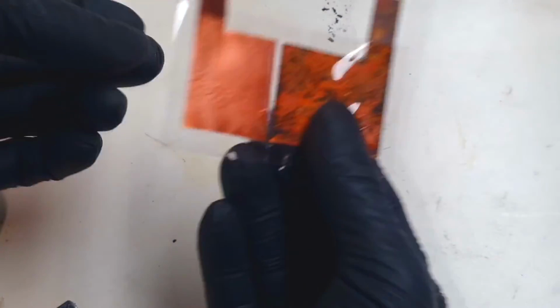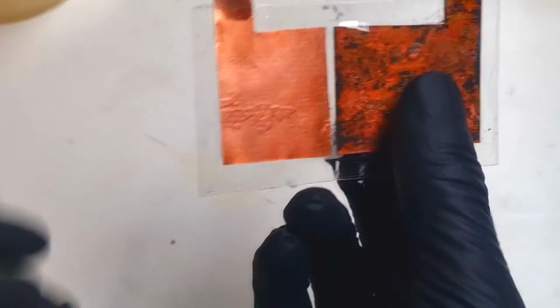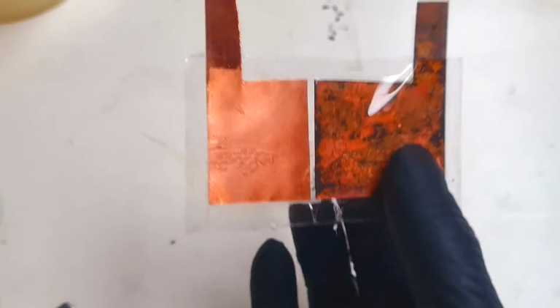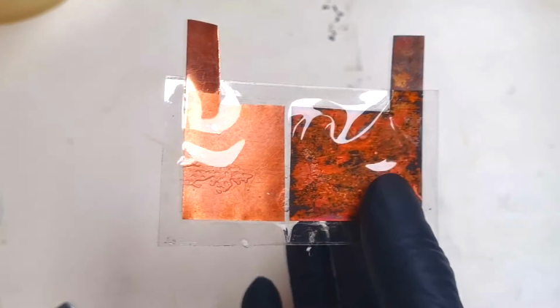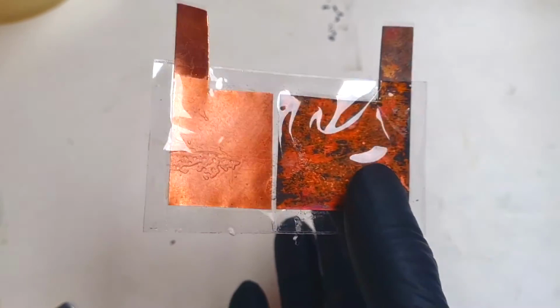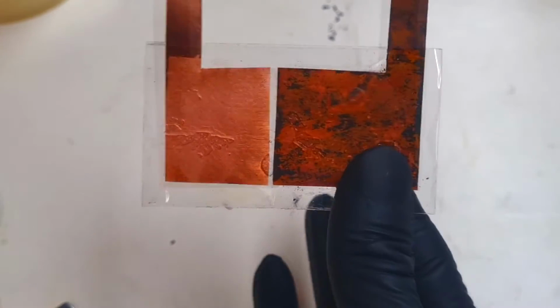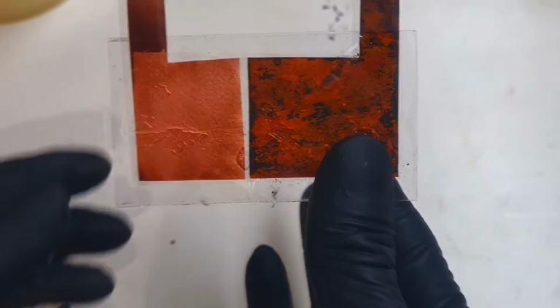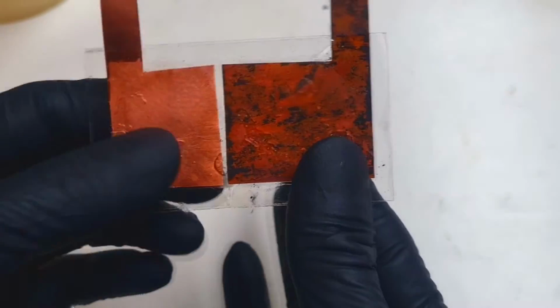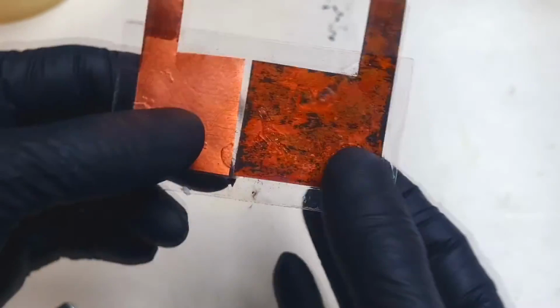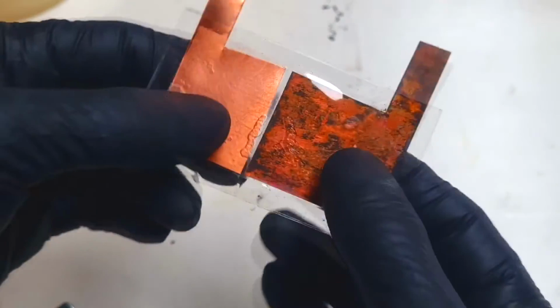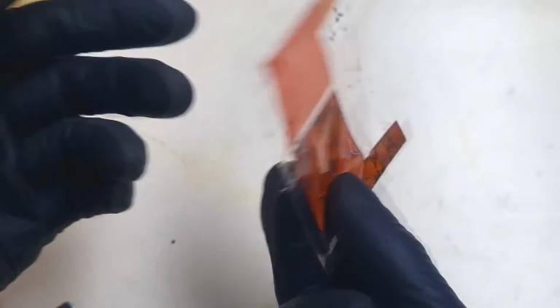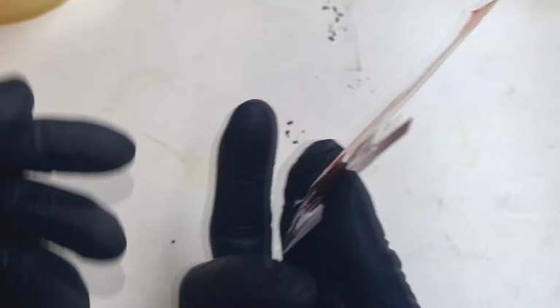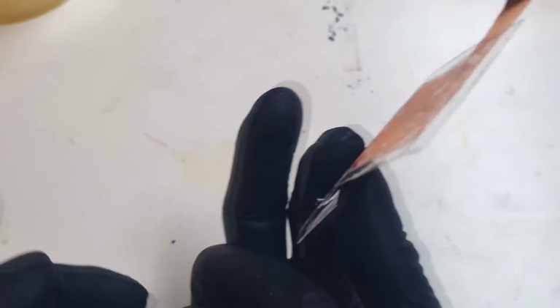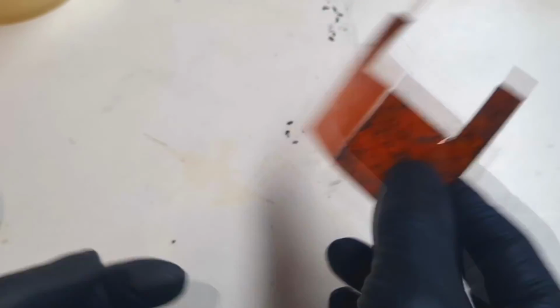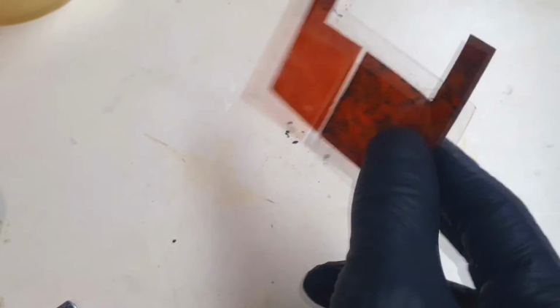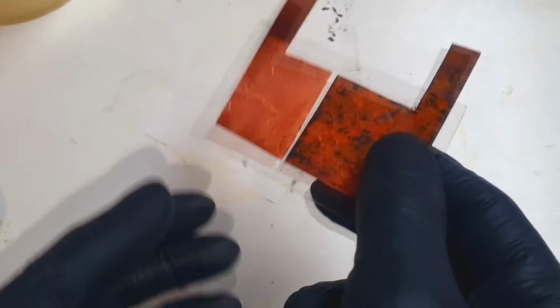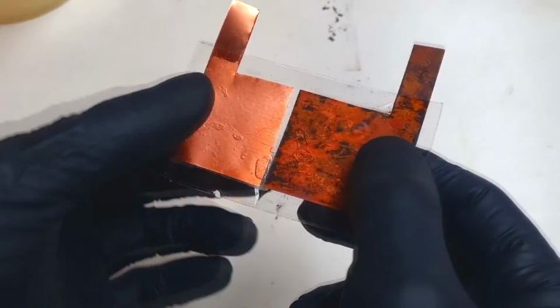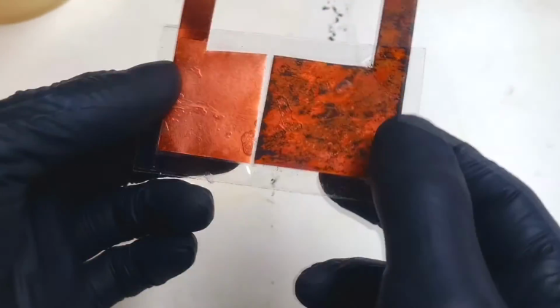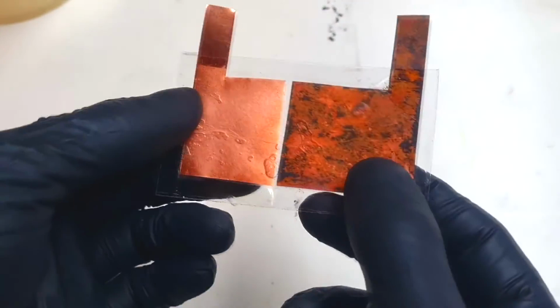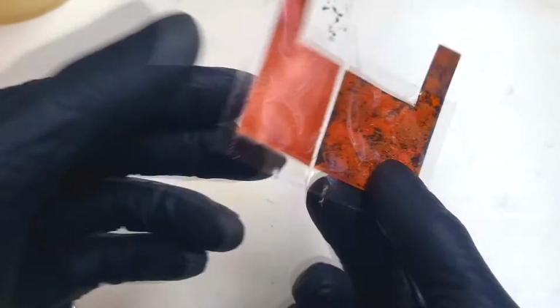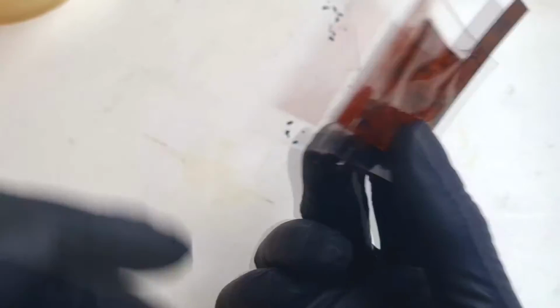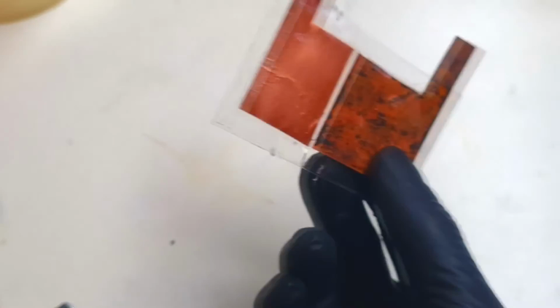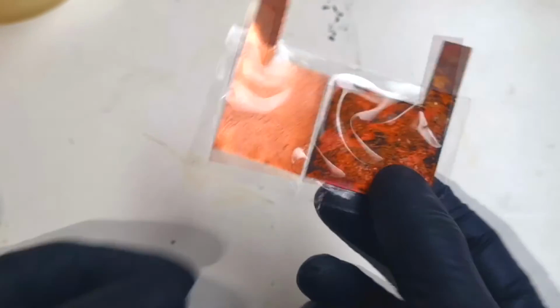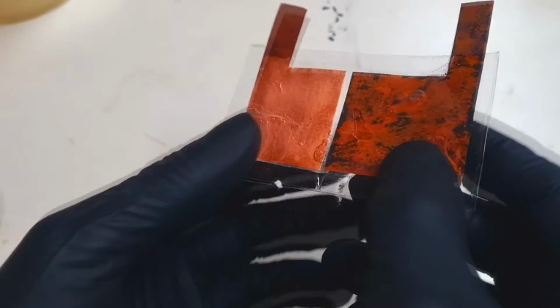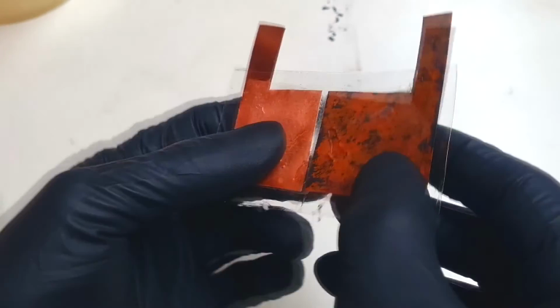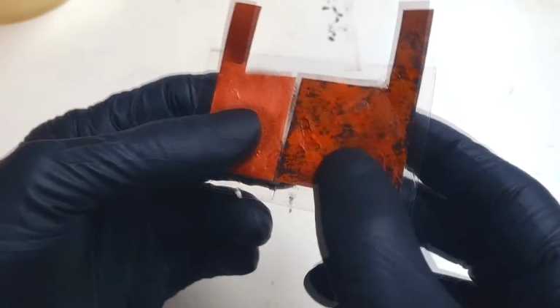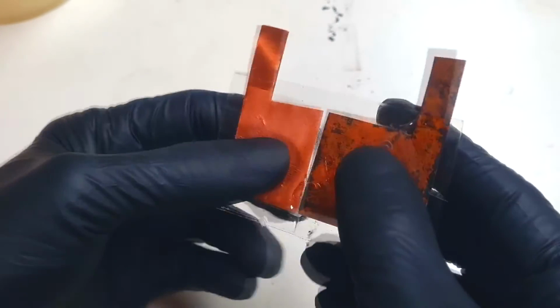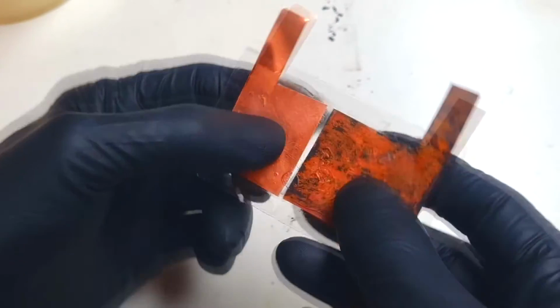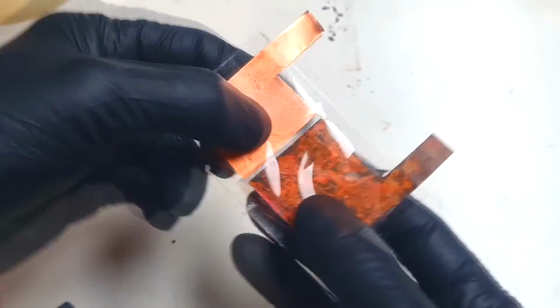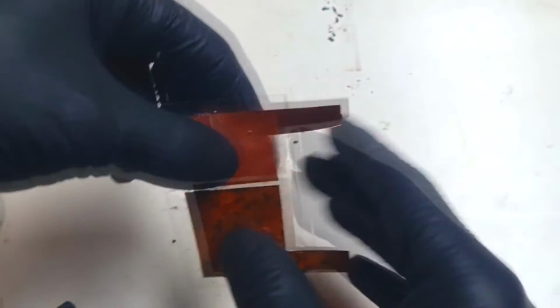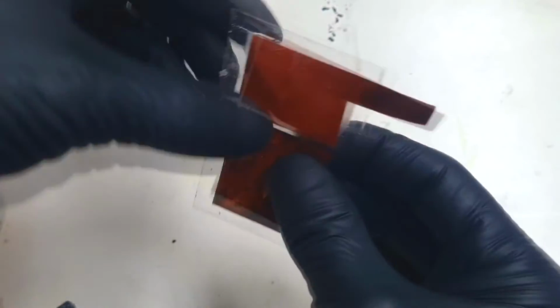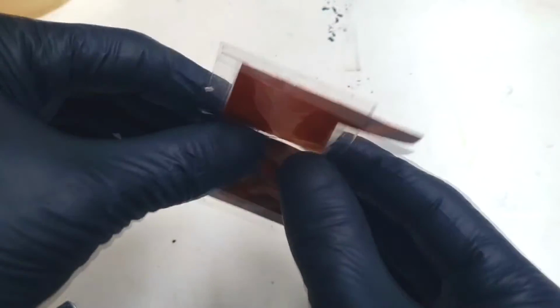And here I have my flexible copper-based solar cell.